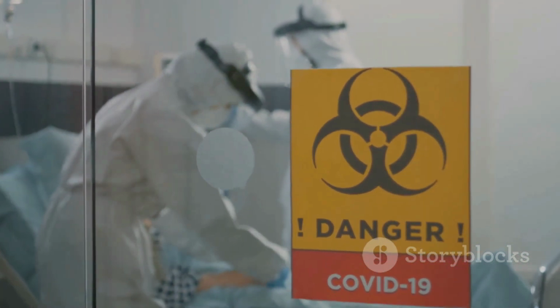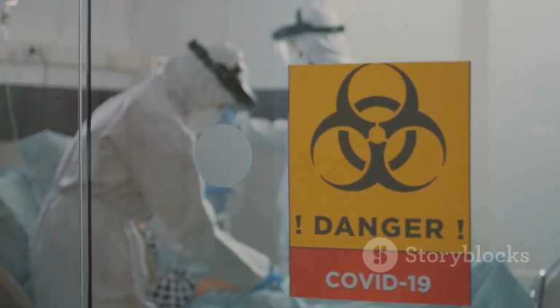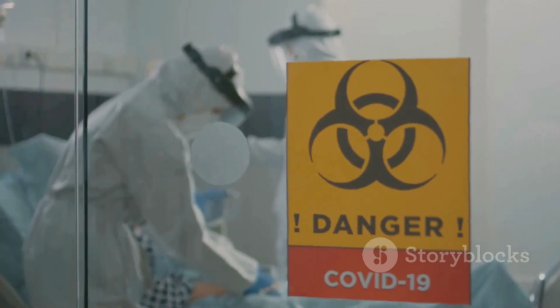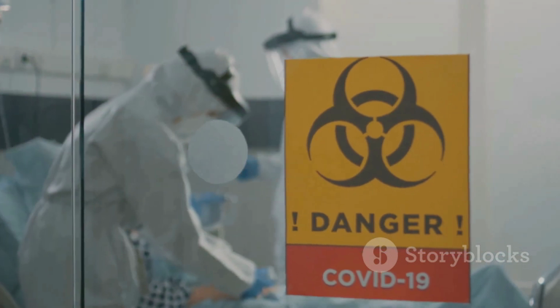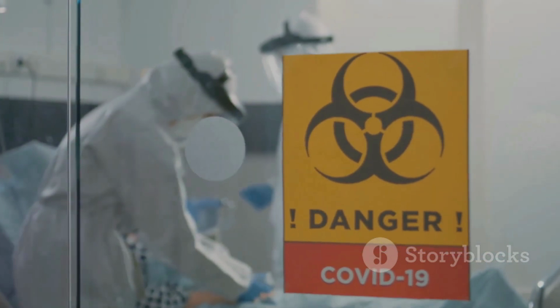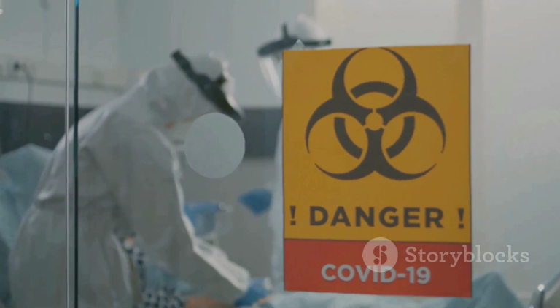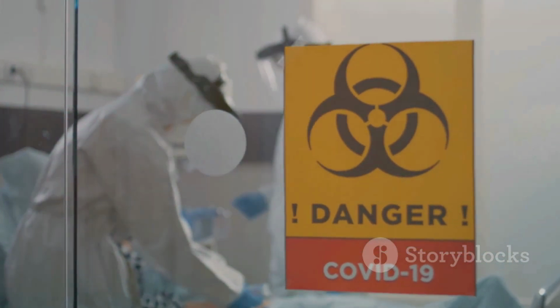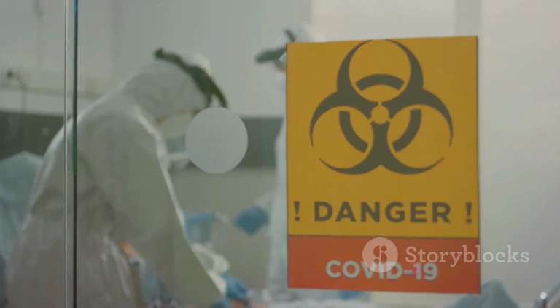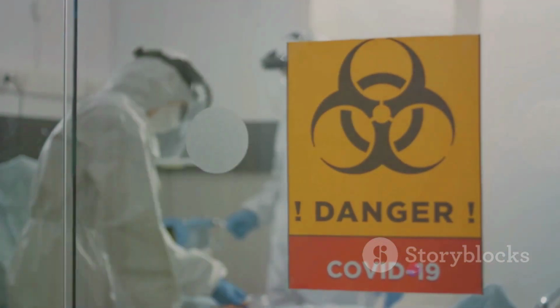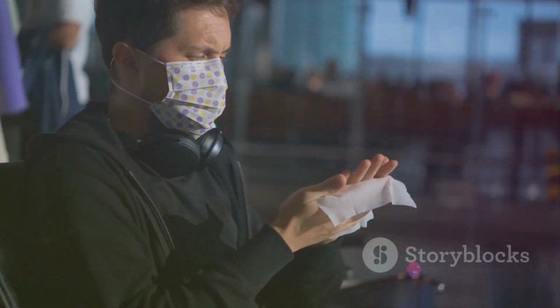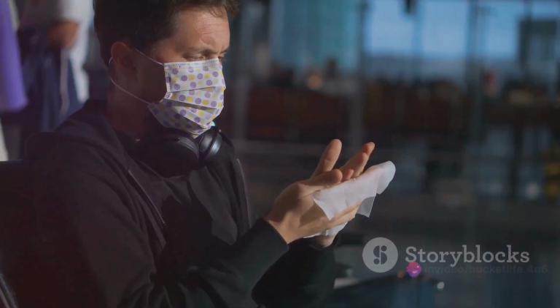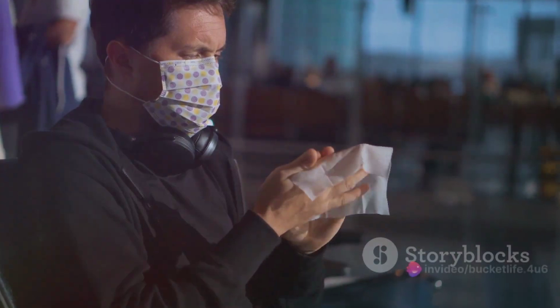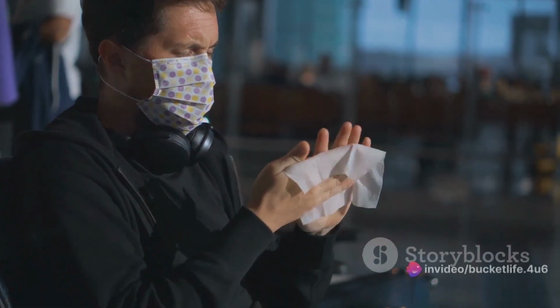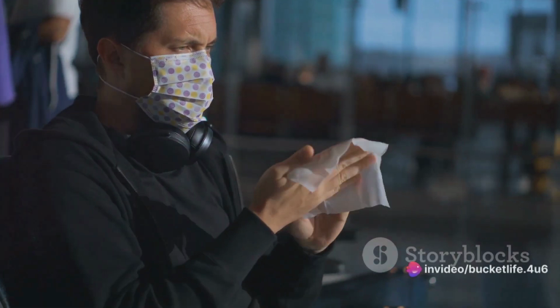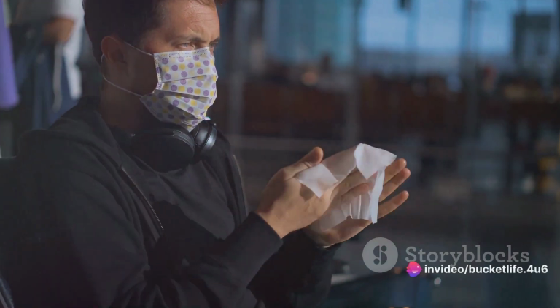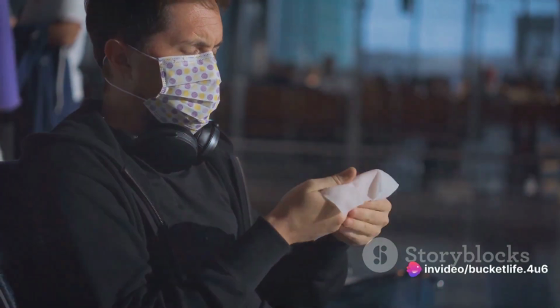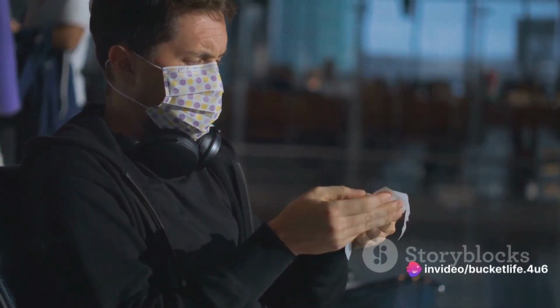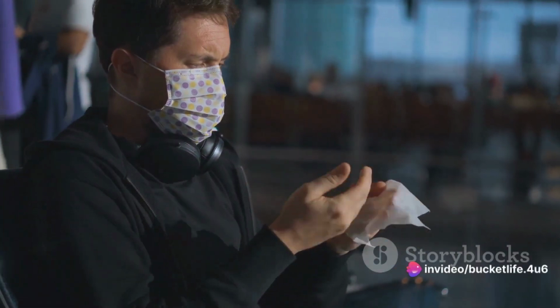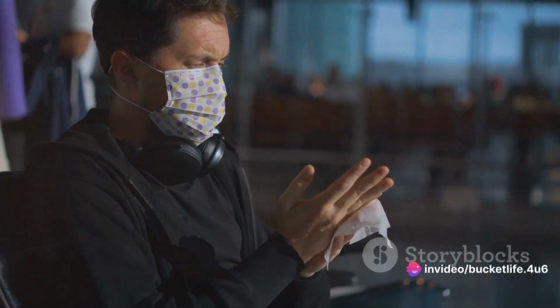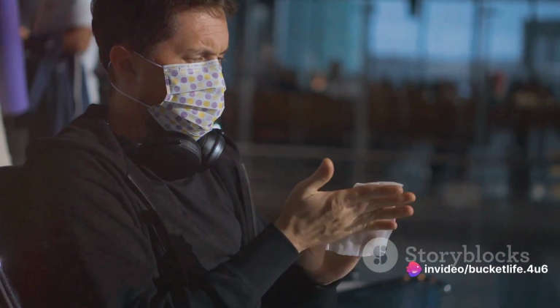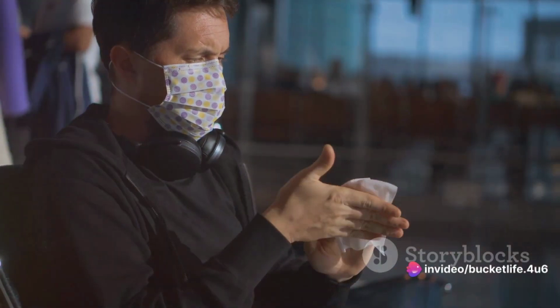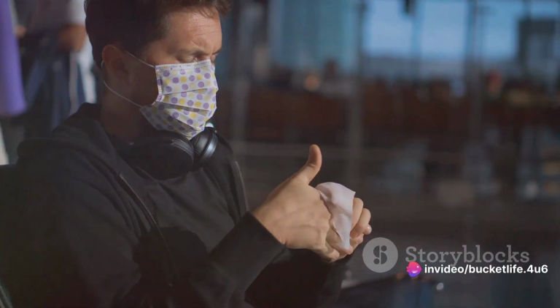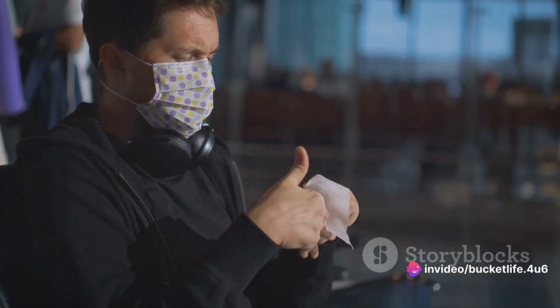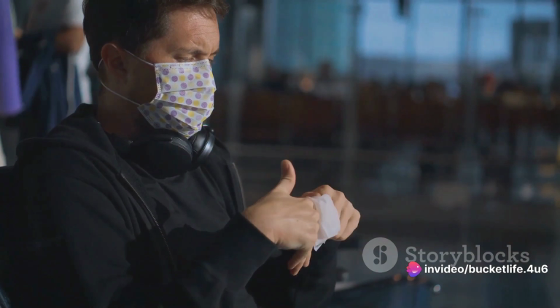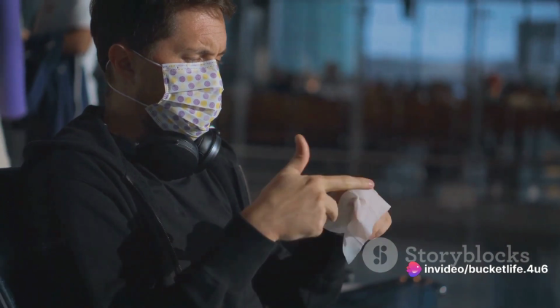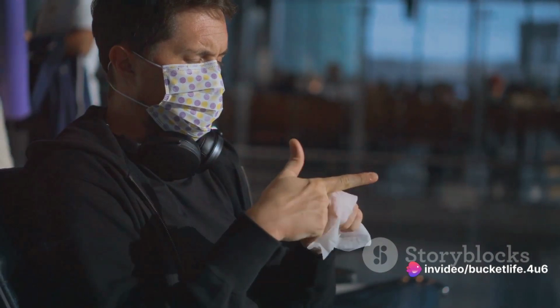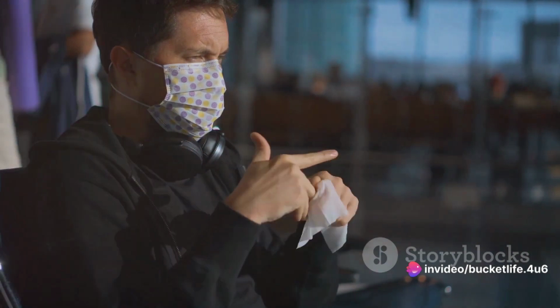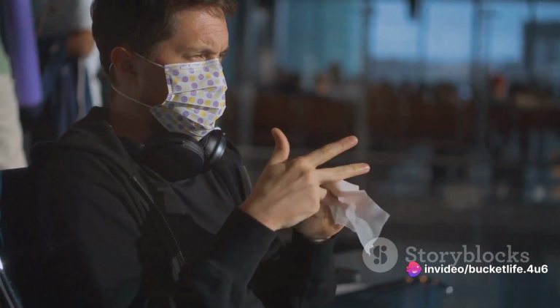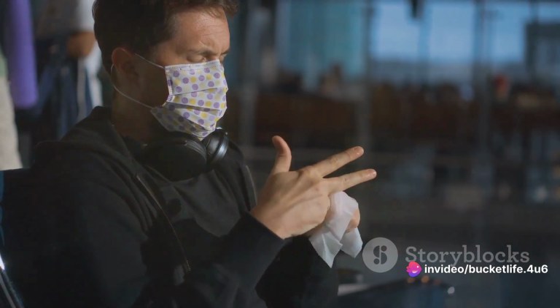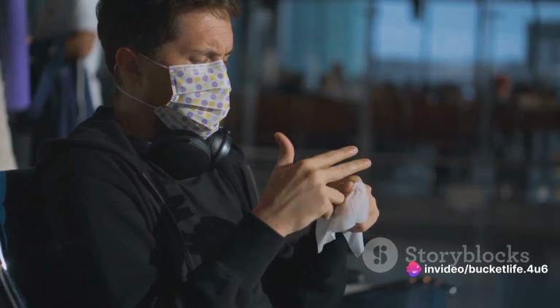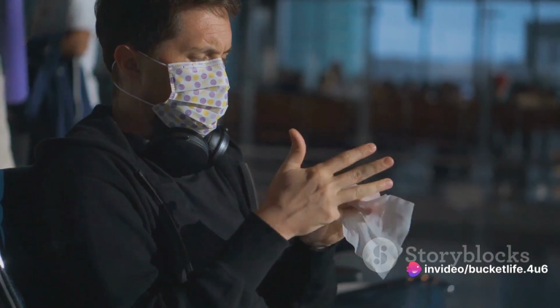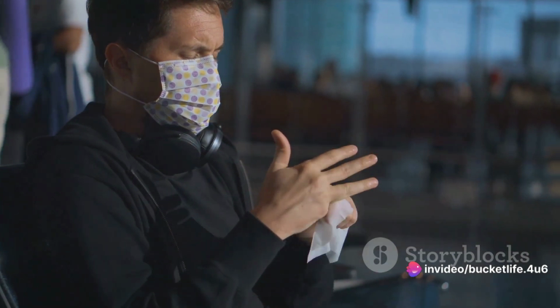Finally, adhere to official guidelines. Always abide by guidelines and directives issued by local health authorities or governmental bodies.